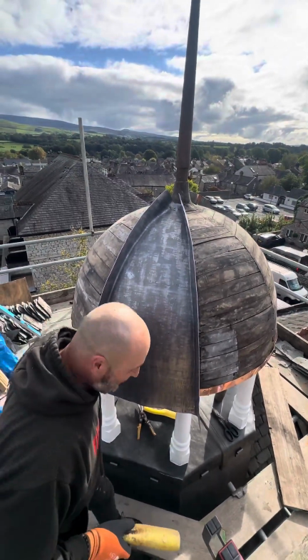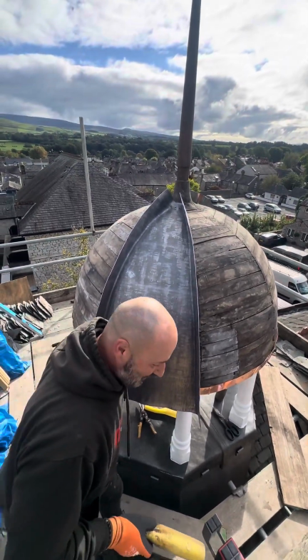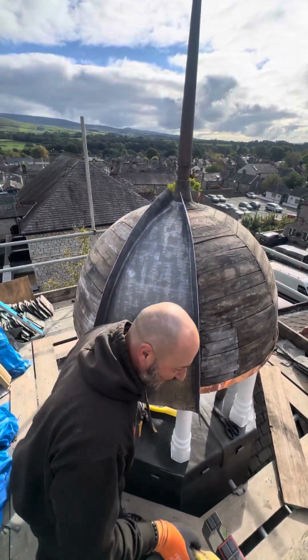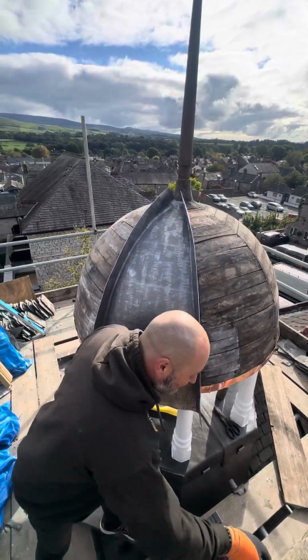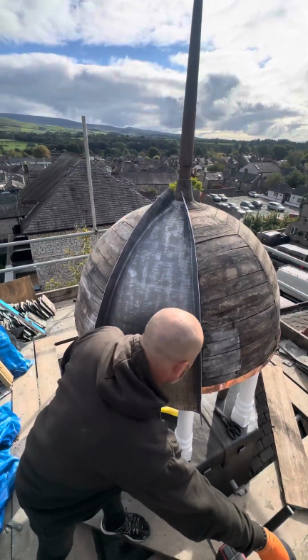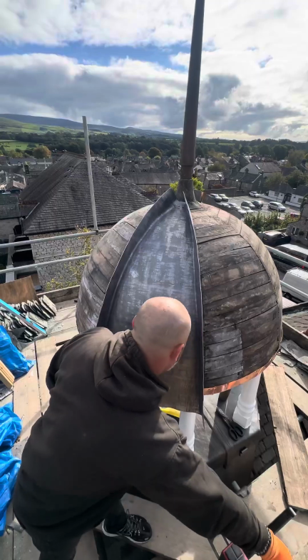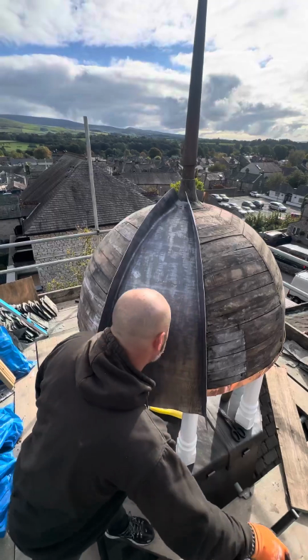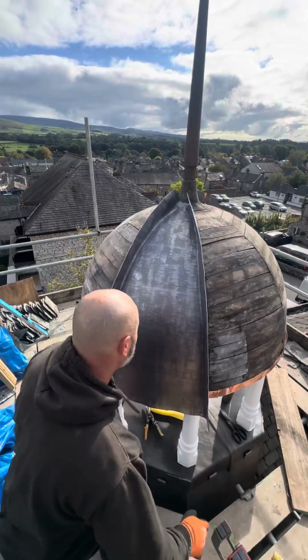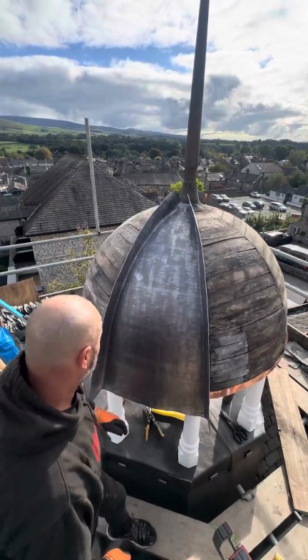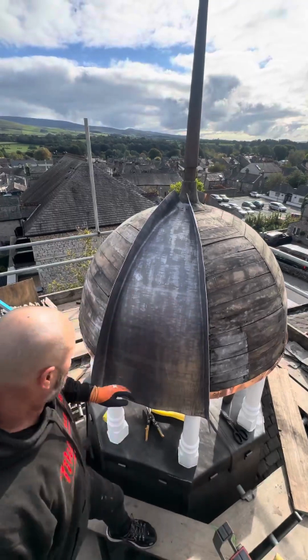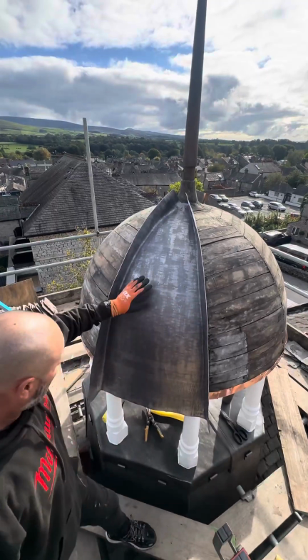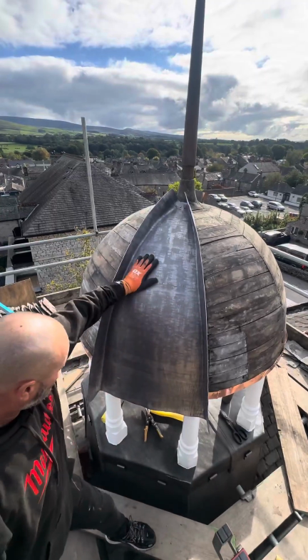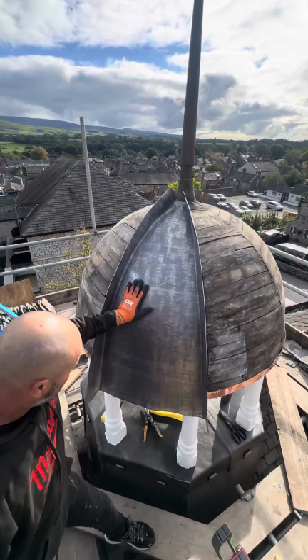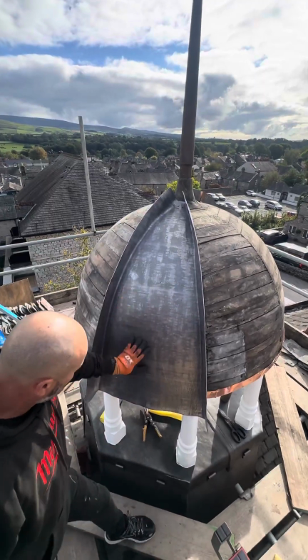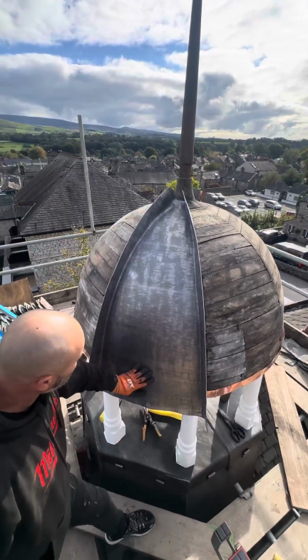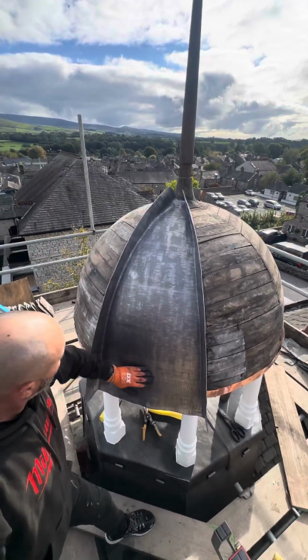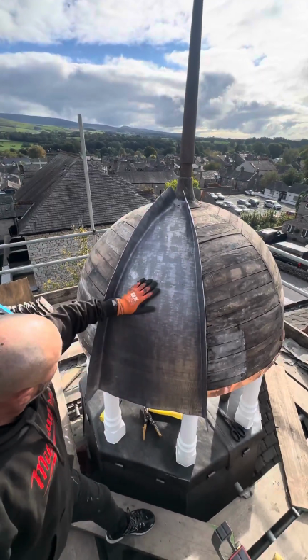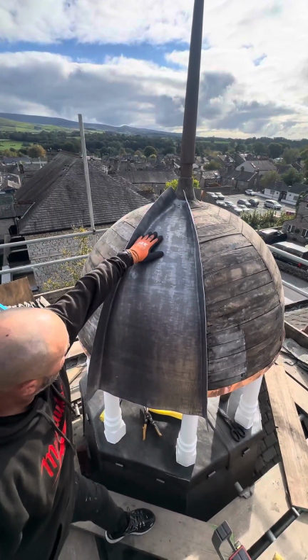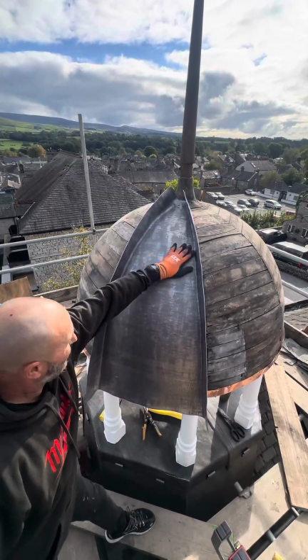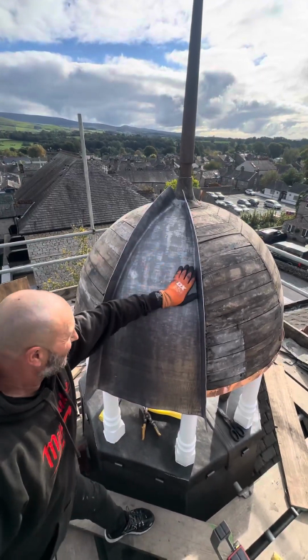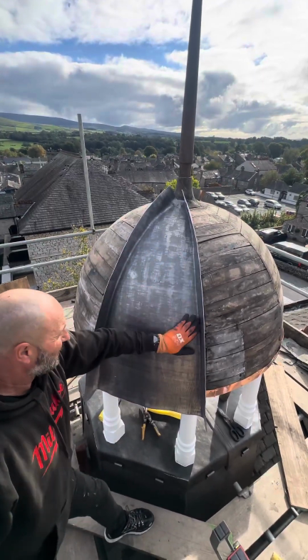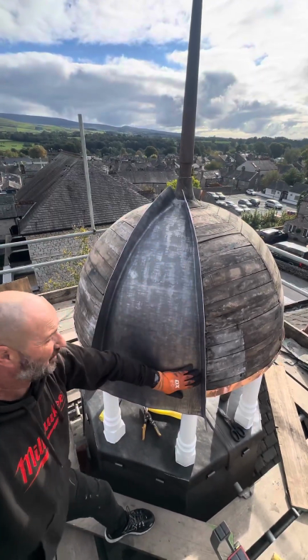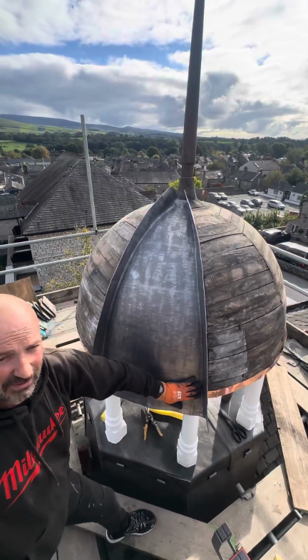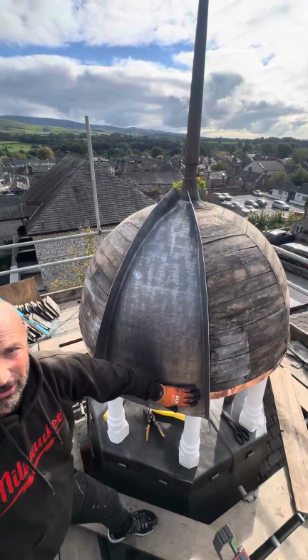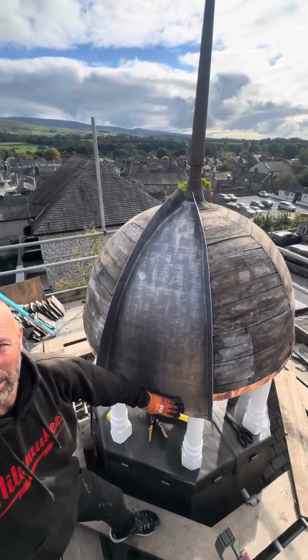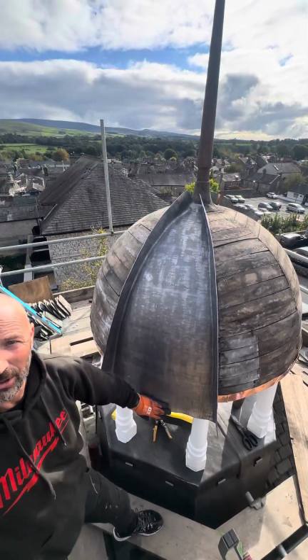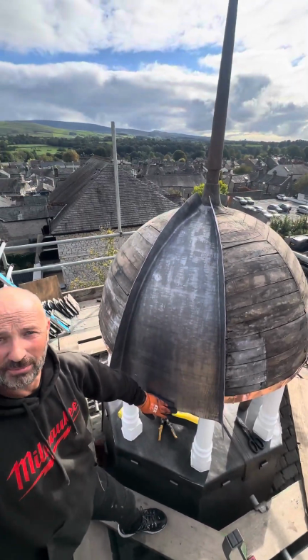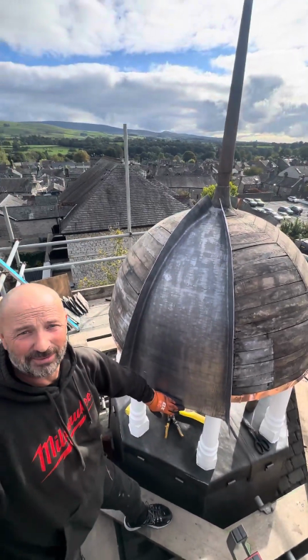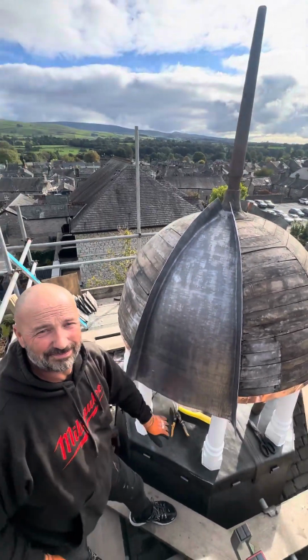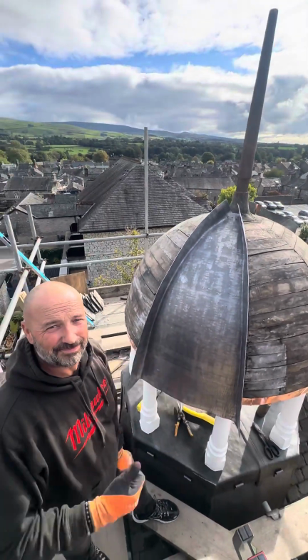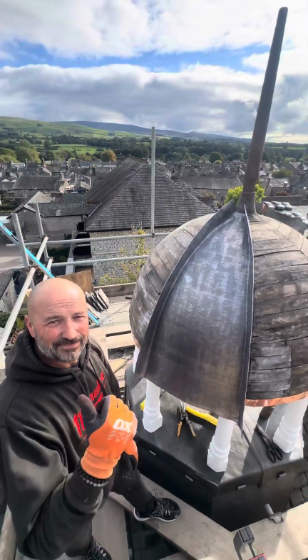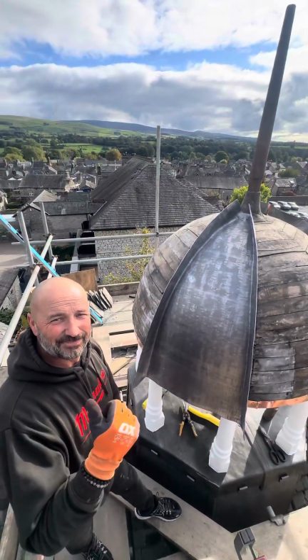So yeah, that's how you do dressing onto a dome. Boom. So yeah.